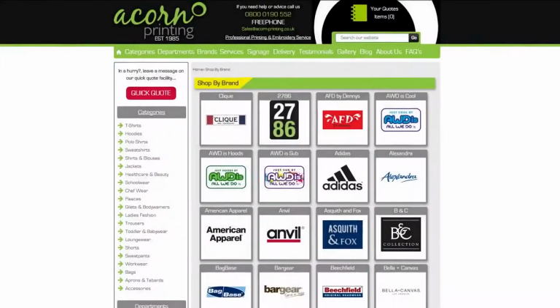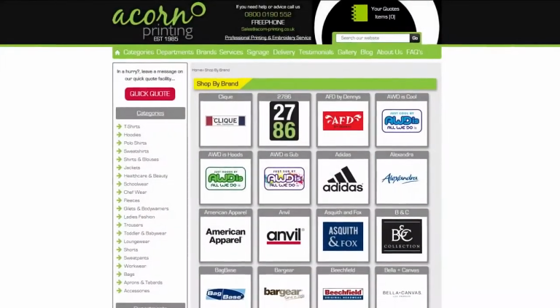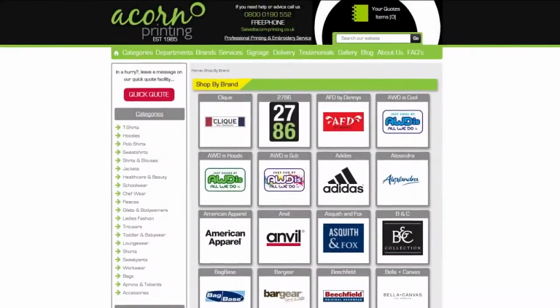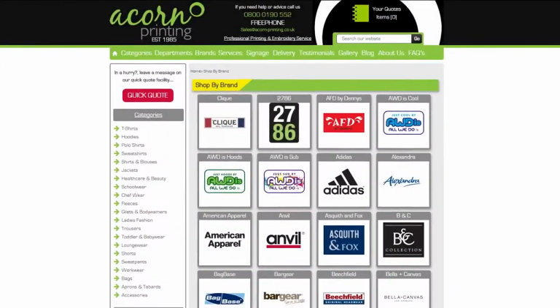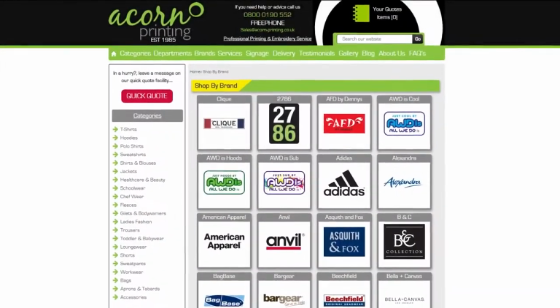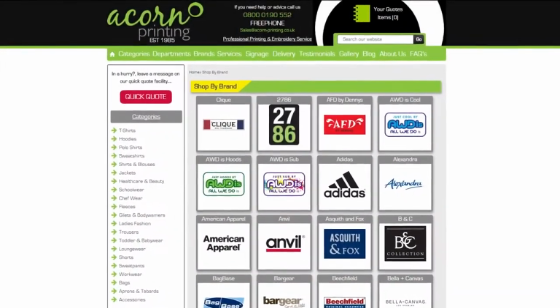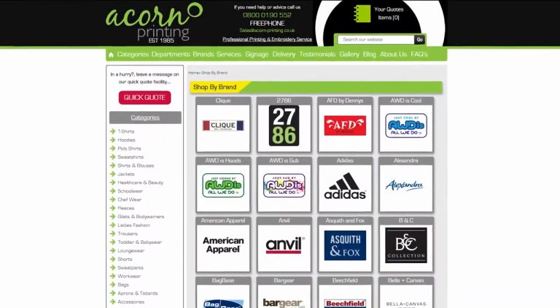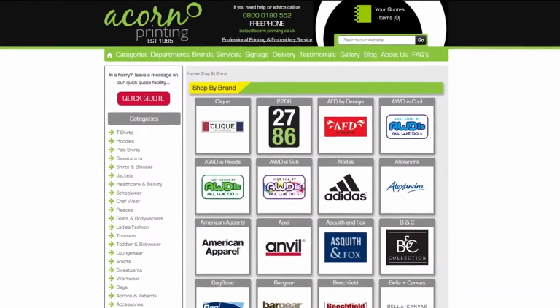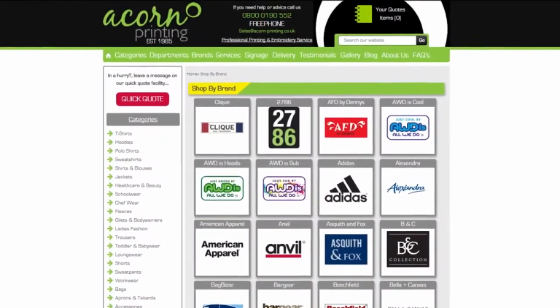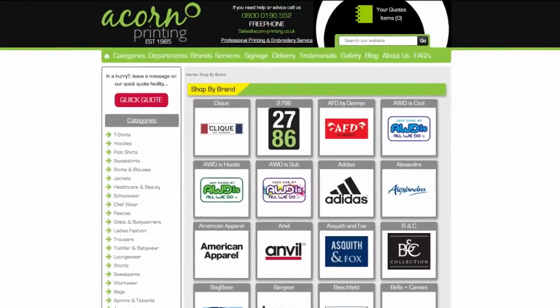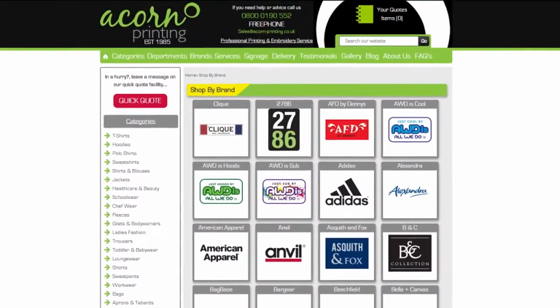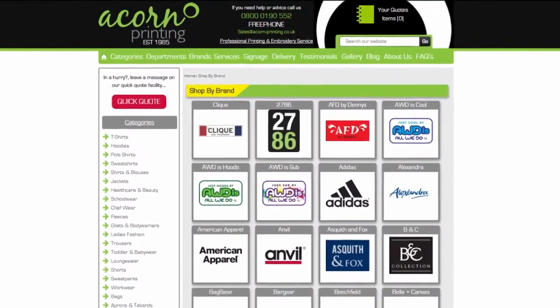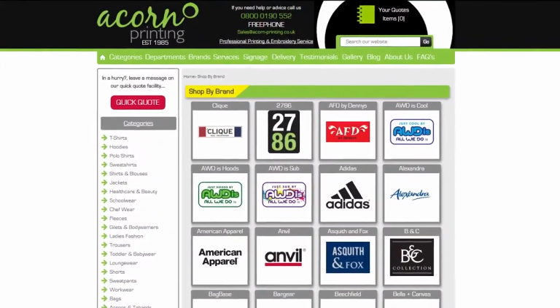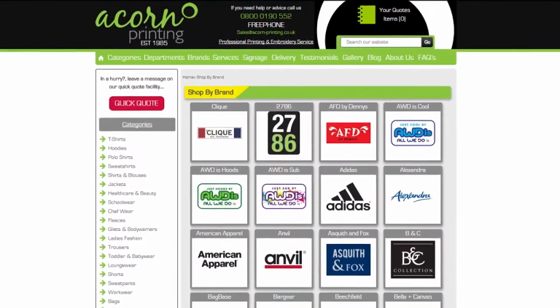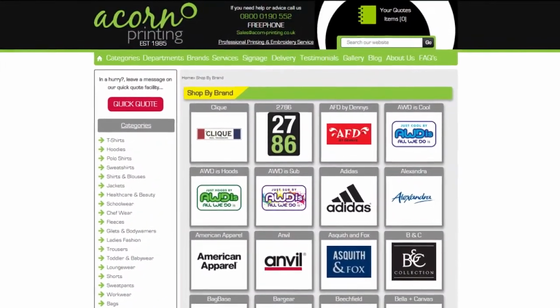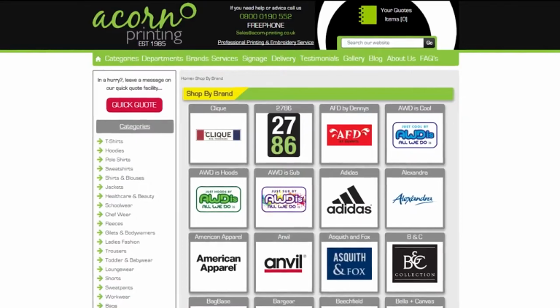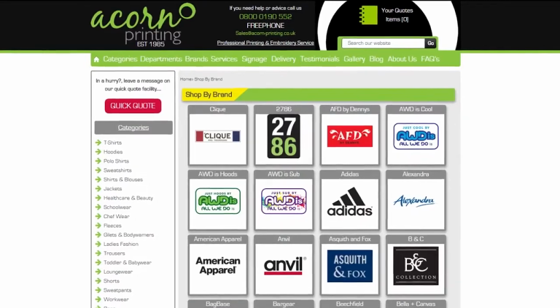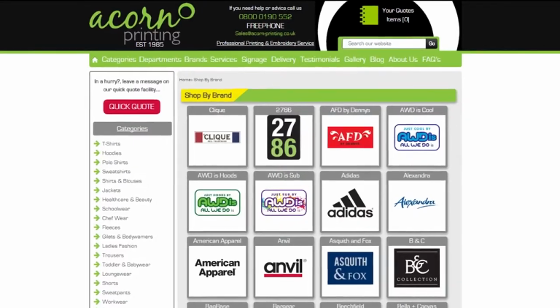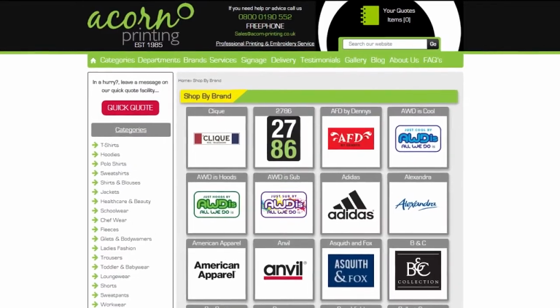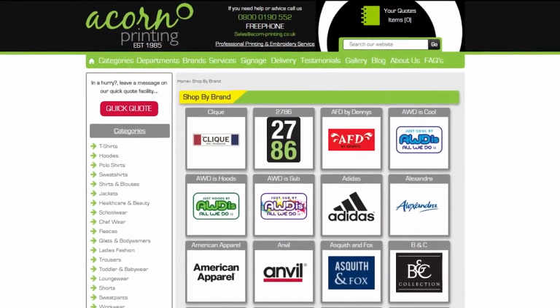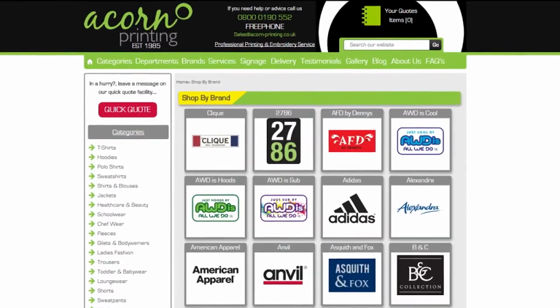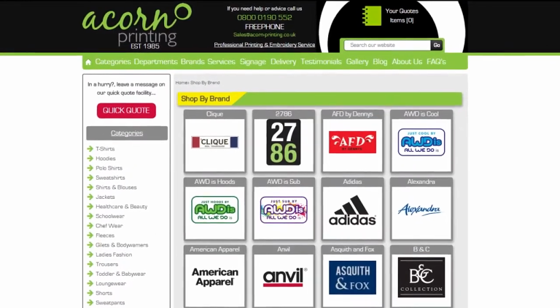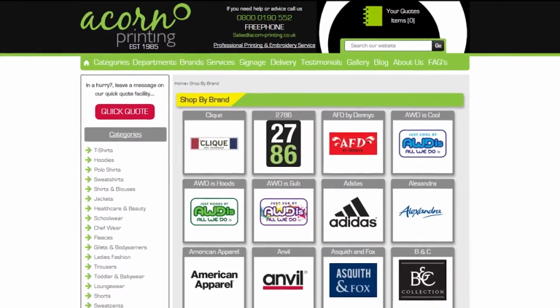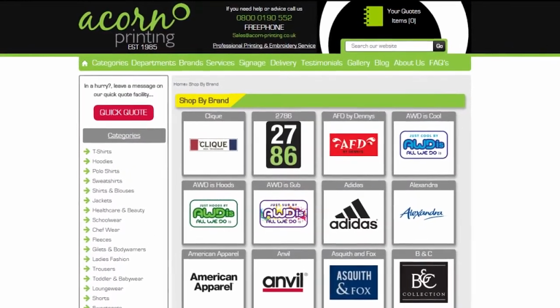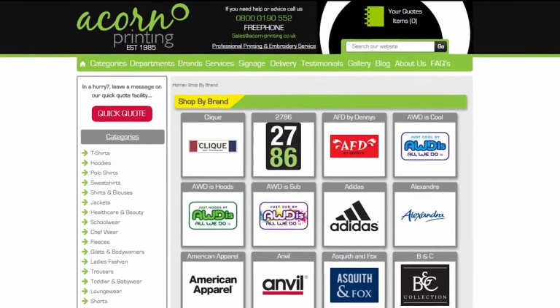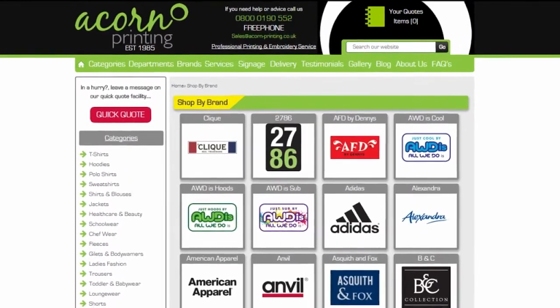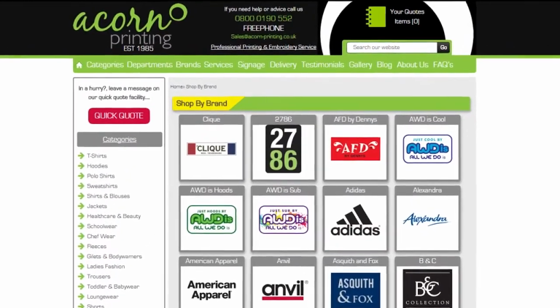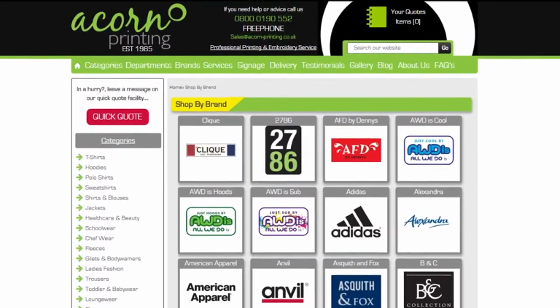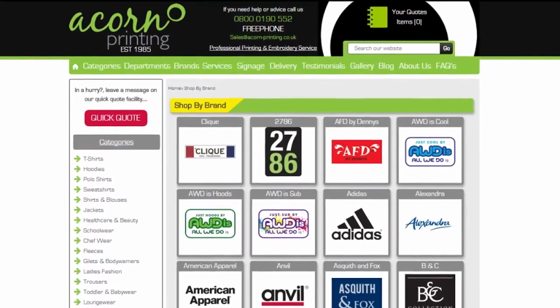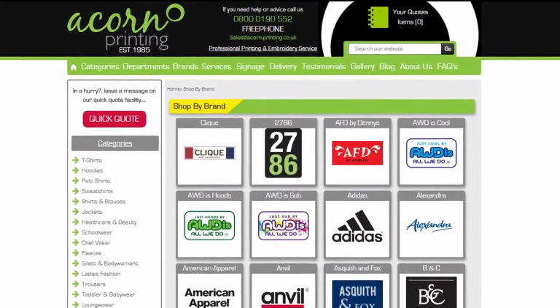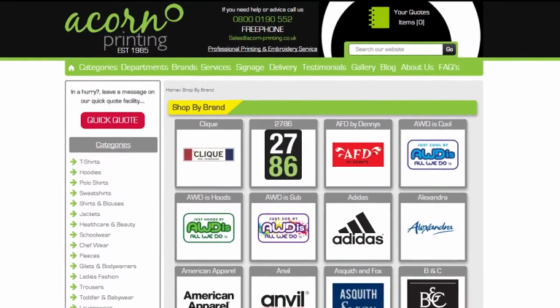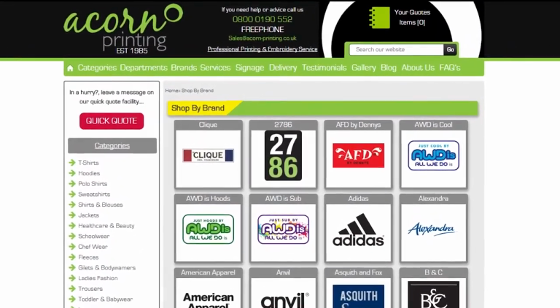Acorn Printing supply teamwear for Bowdoin Solutions and have even produced clothing items for President Quinton. See the video description to learn more.